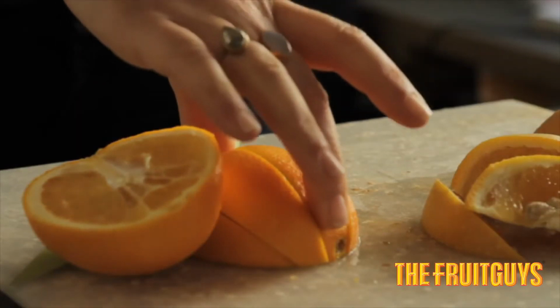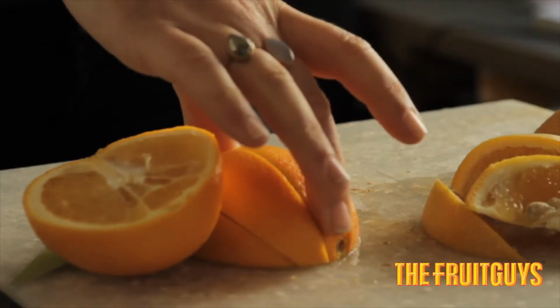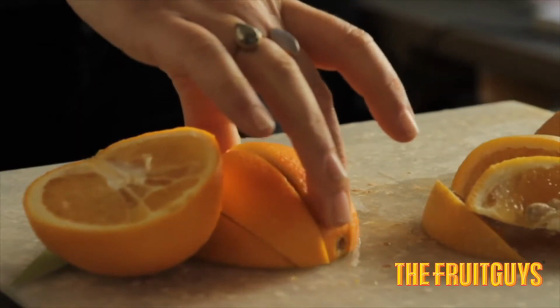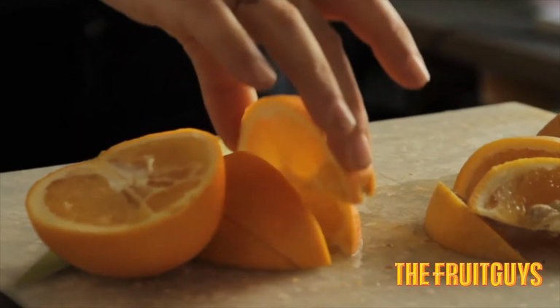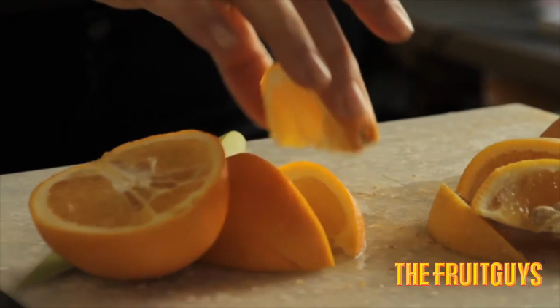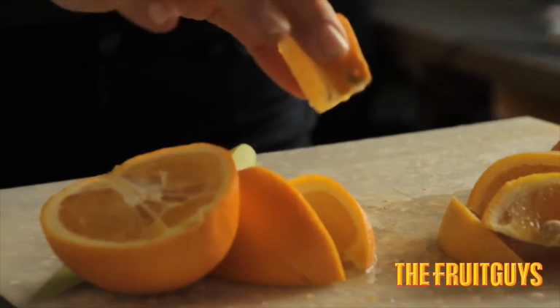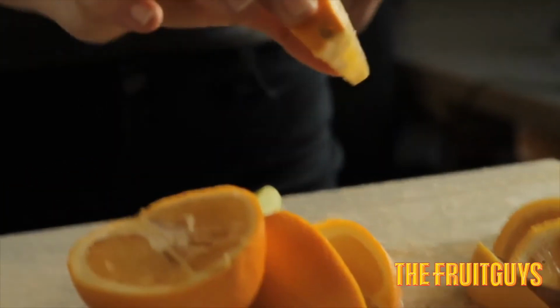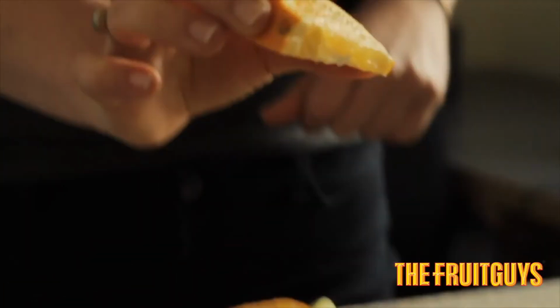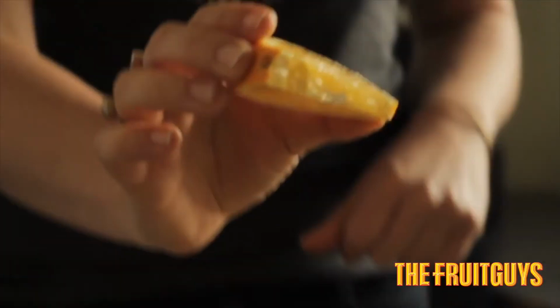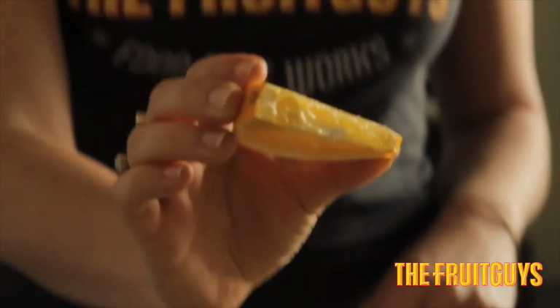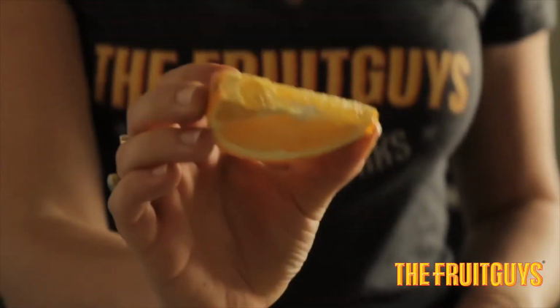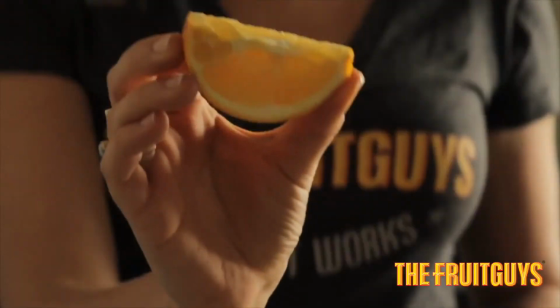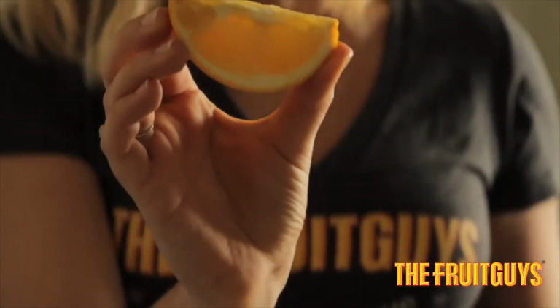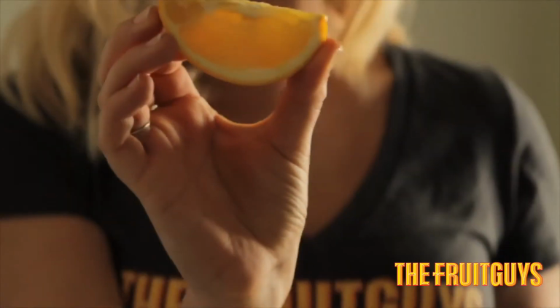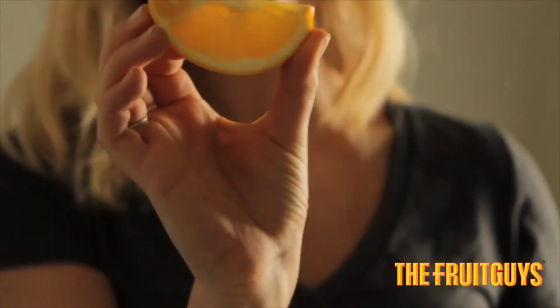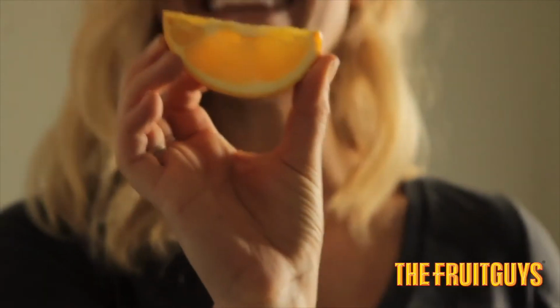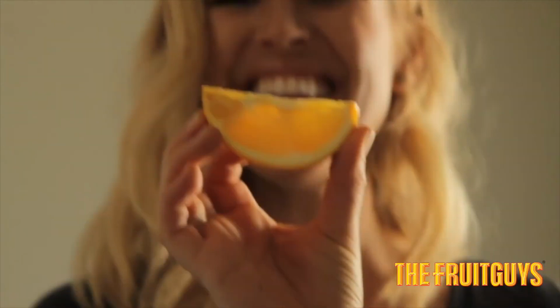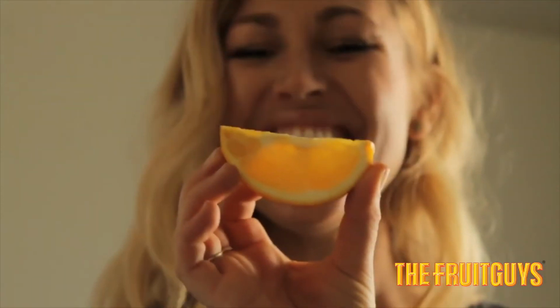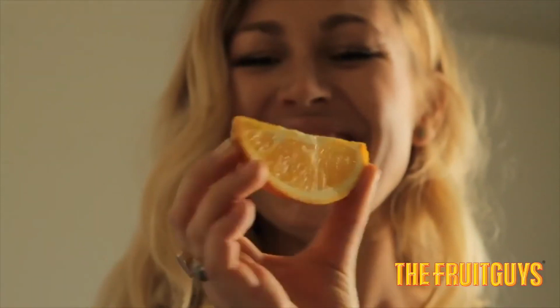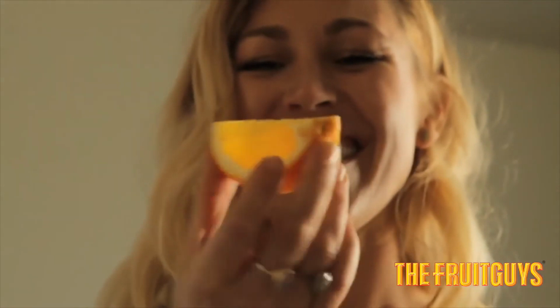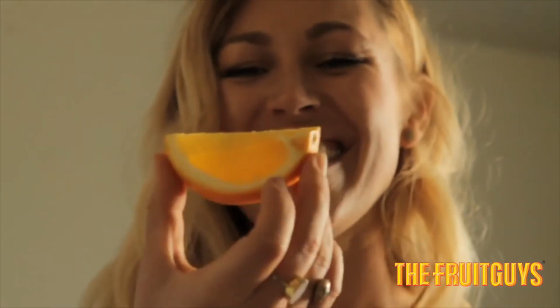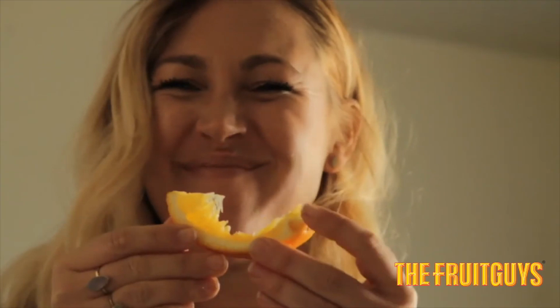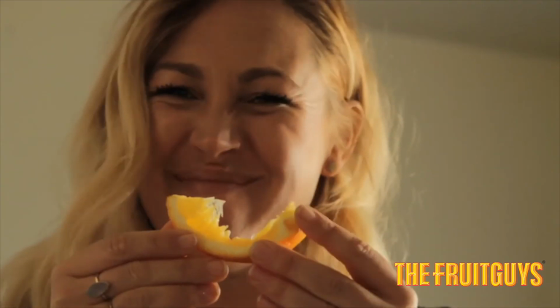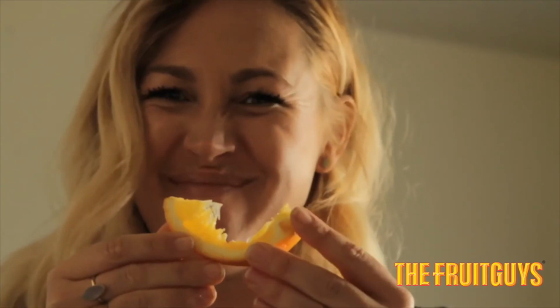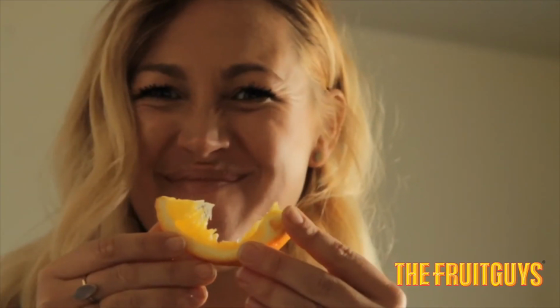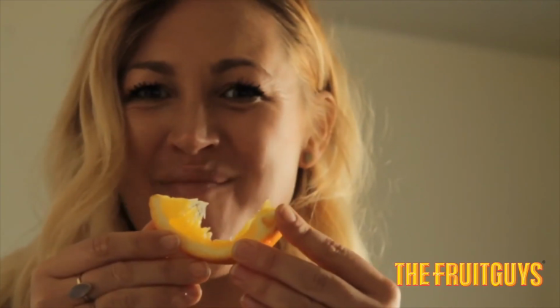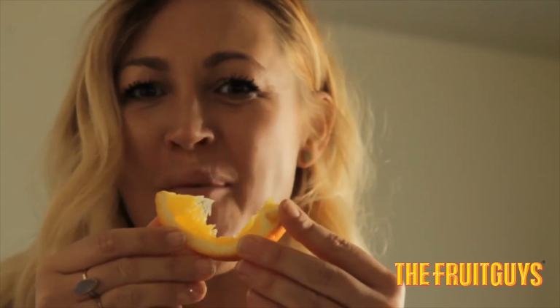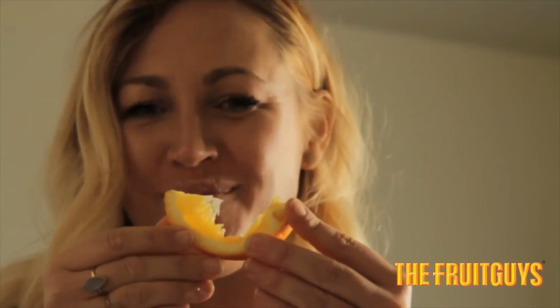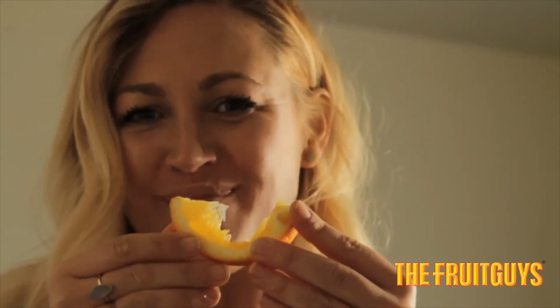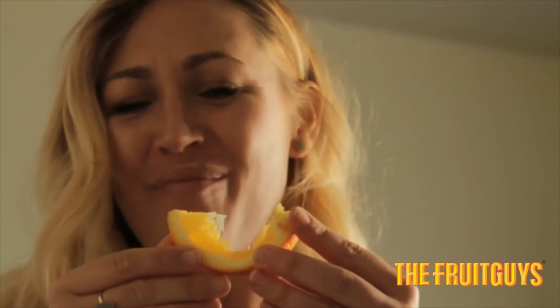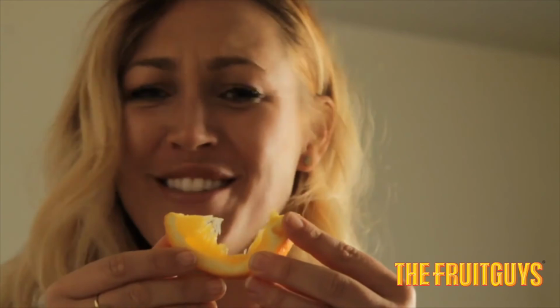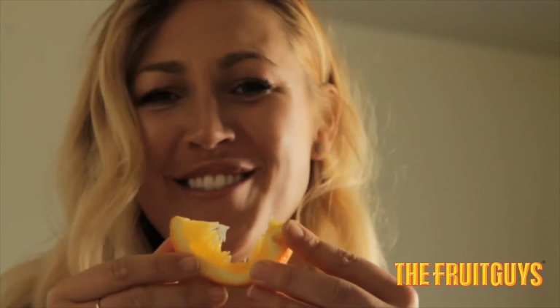Don't be deterred if you see a little tinge of green on oranges. It's caused by chlorophyll to help protect the oranges from sunburn.